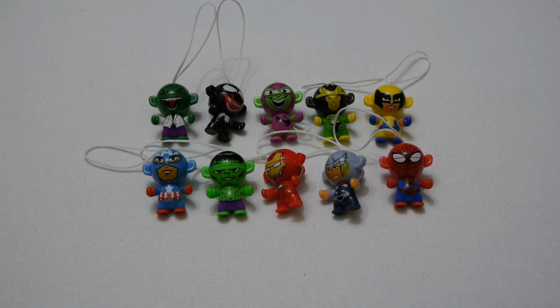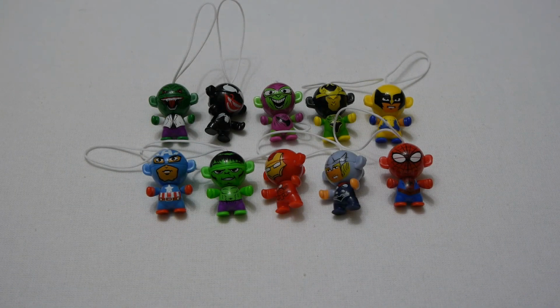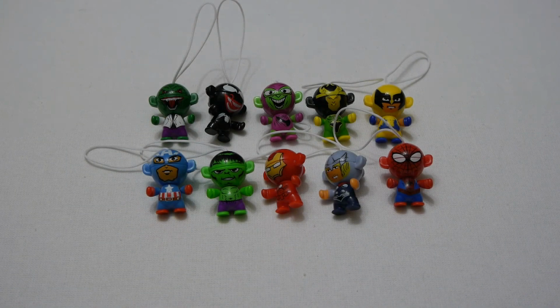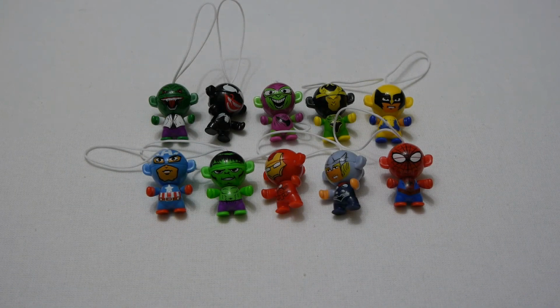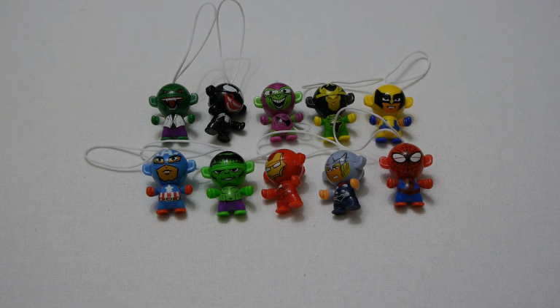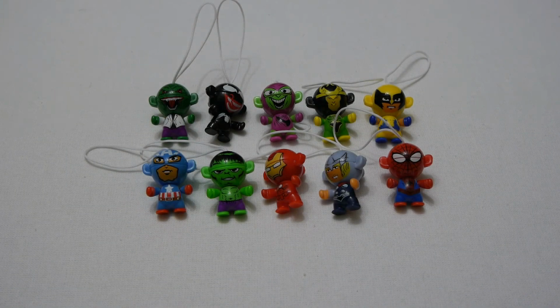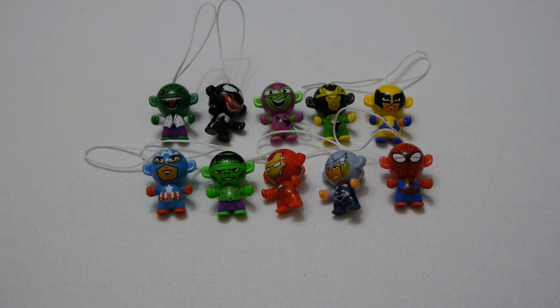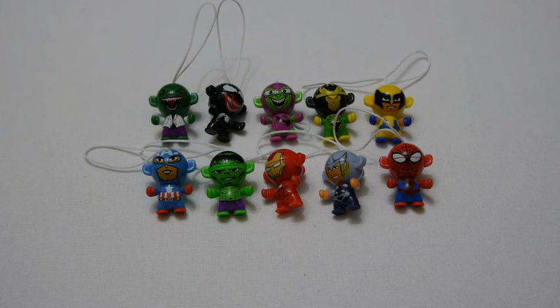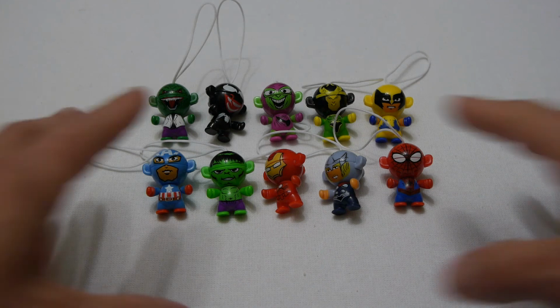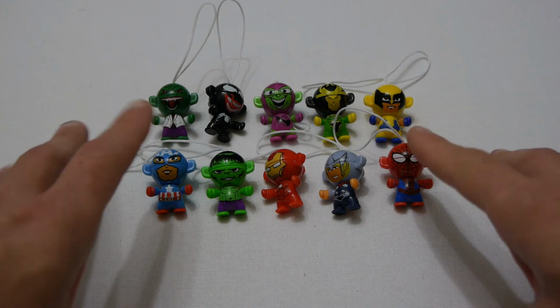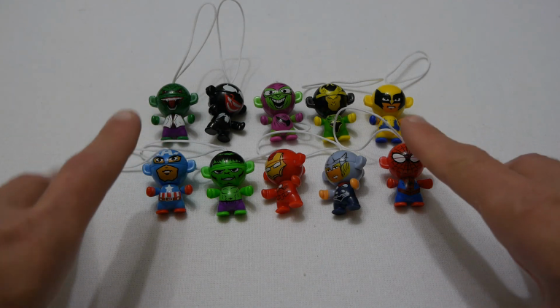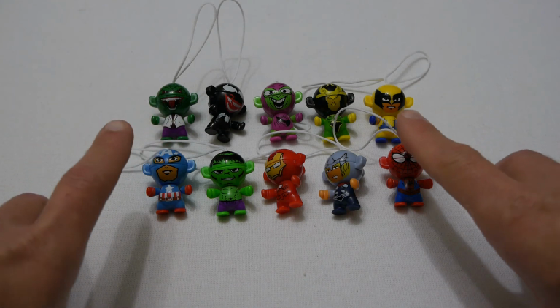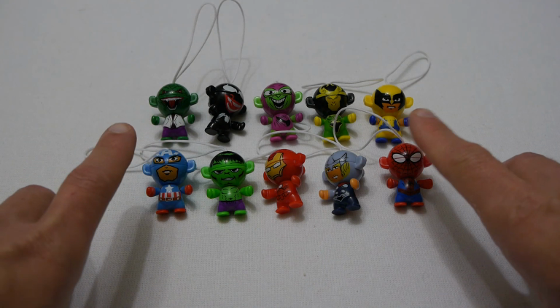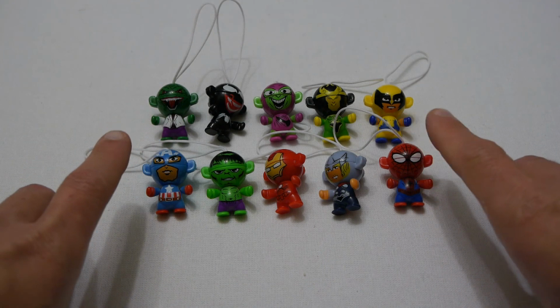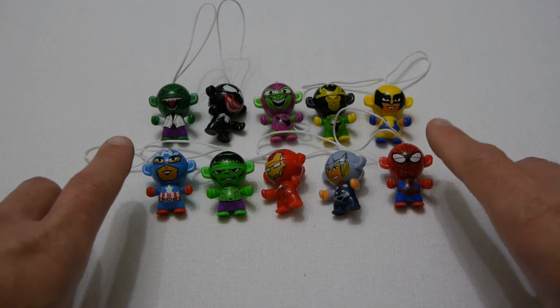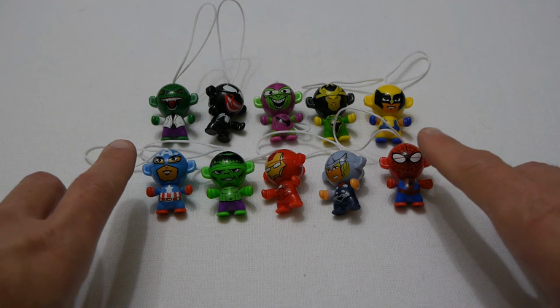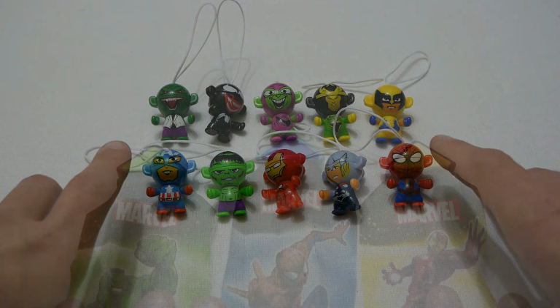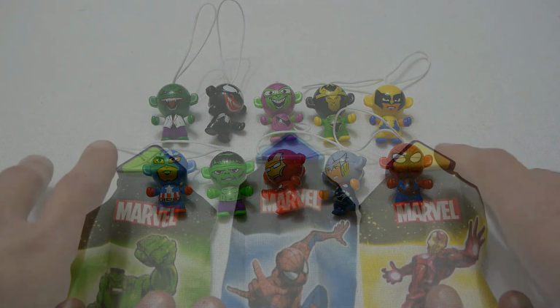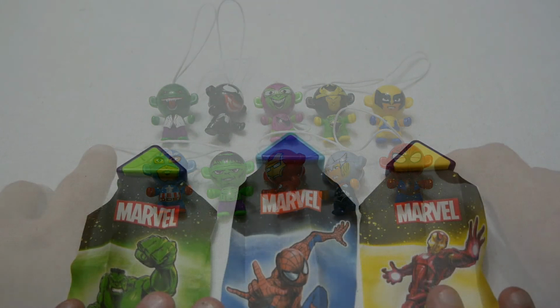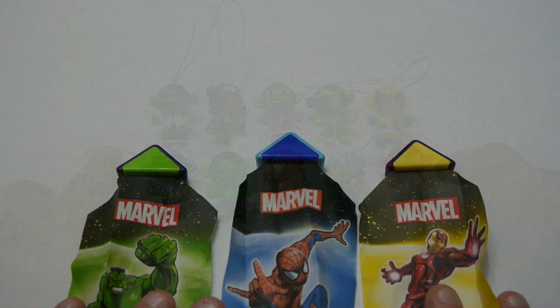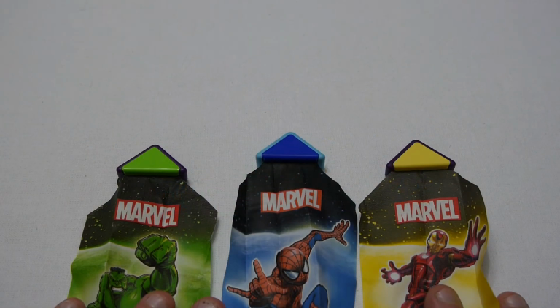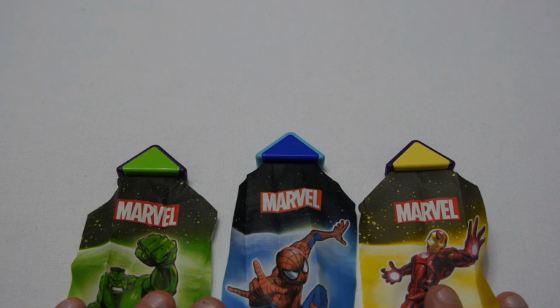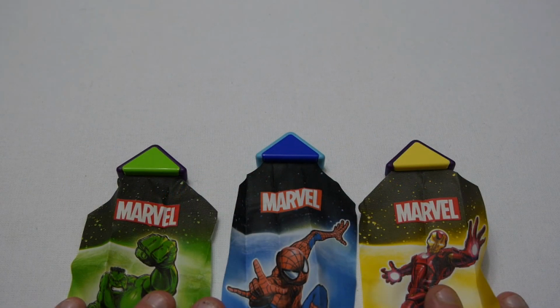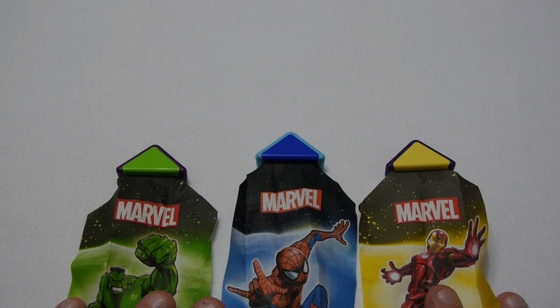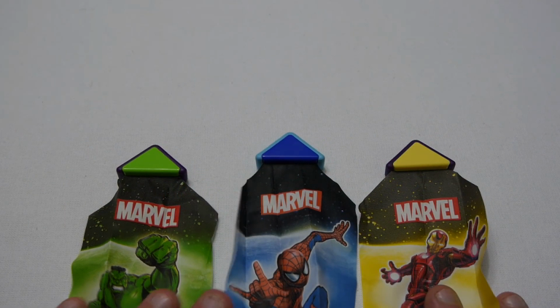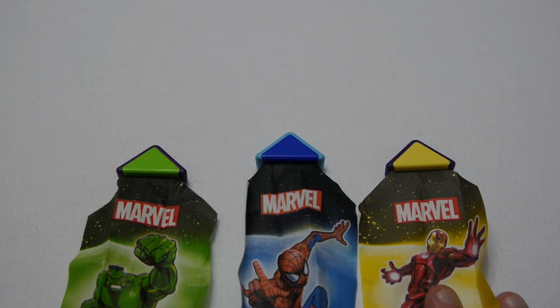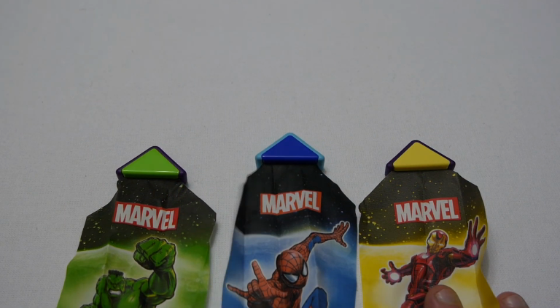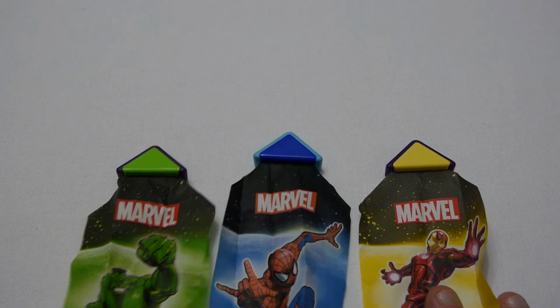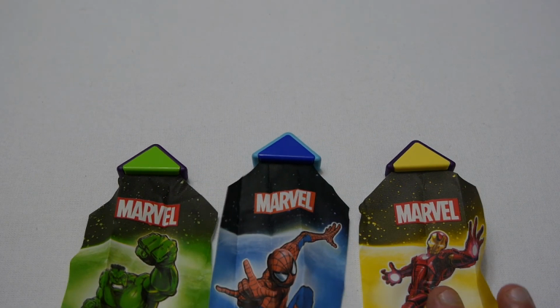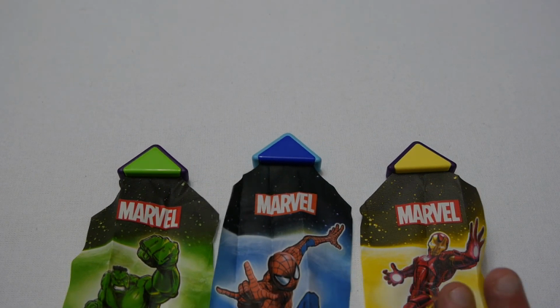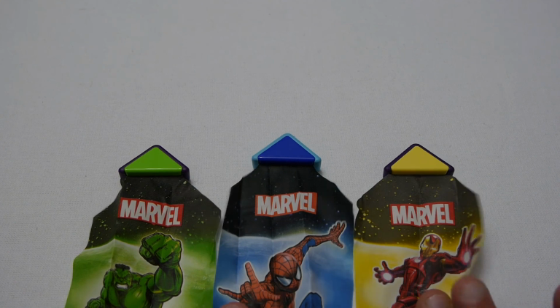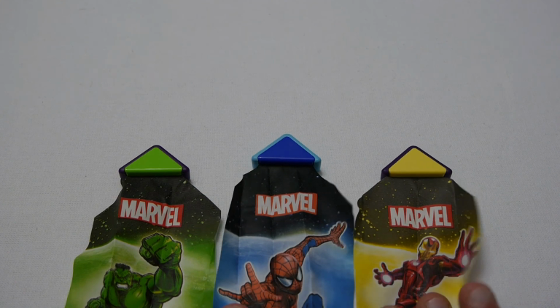Well this was just a quick look at the Kinder Surprise Marvel twist heads and as always thanks for watching — please subscribe to my channel.